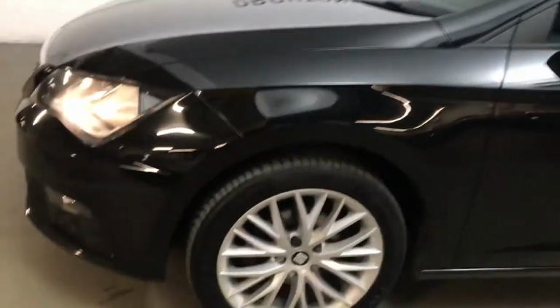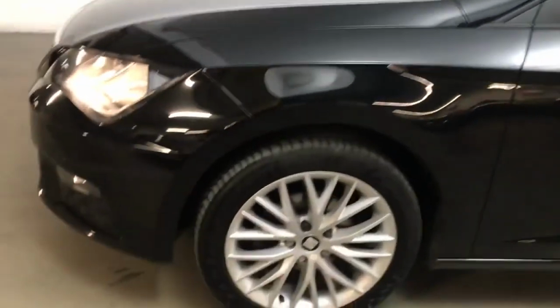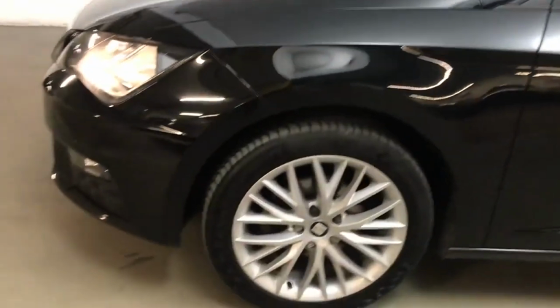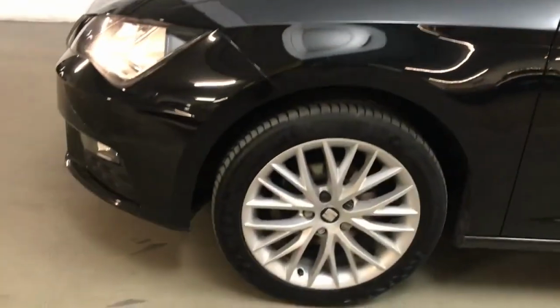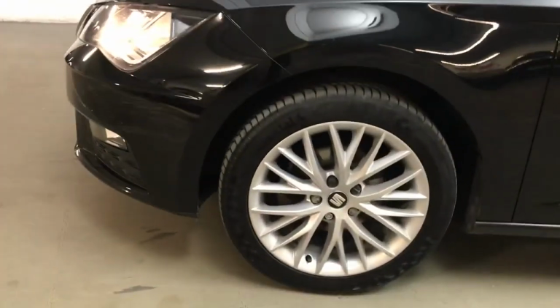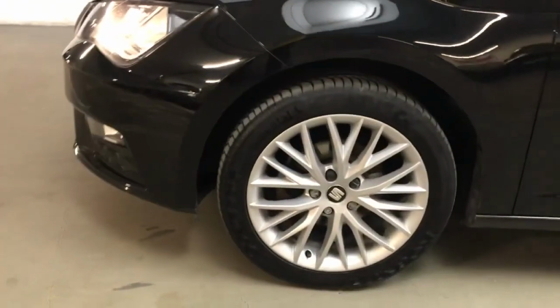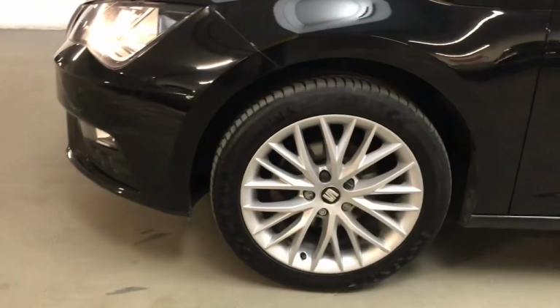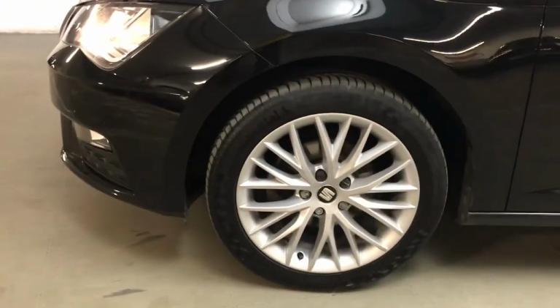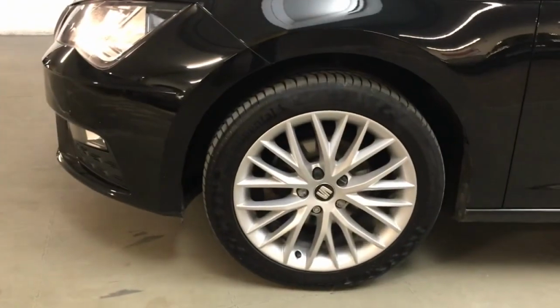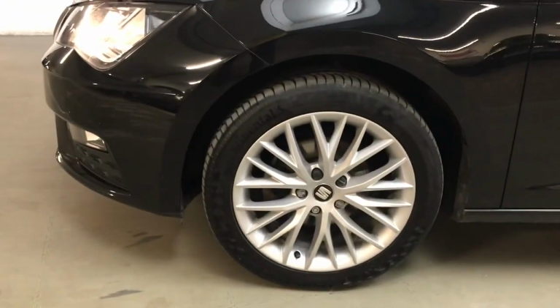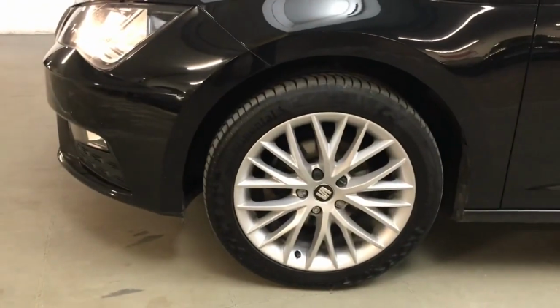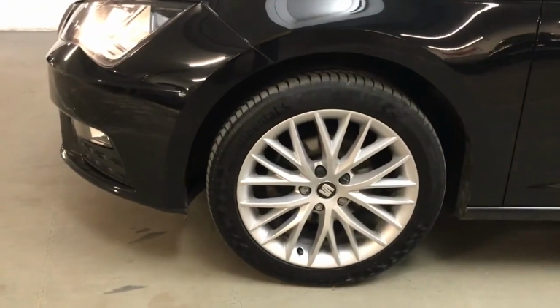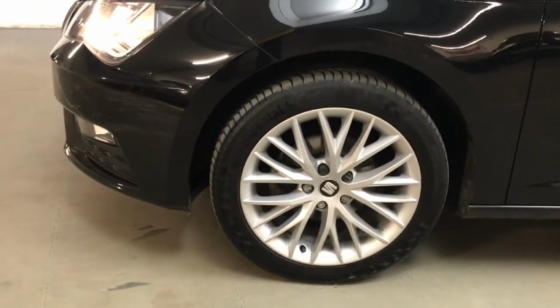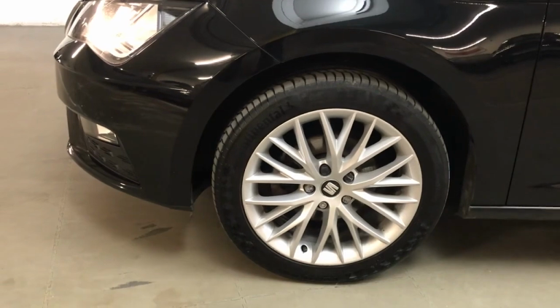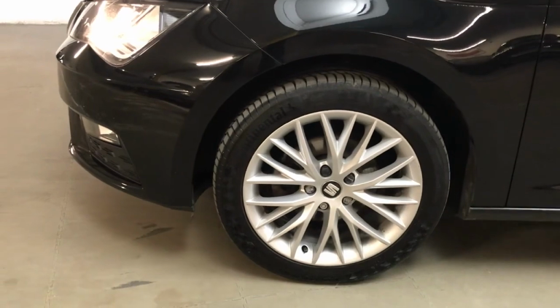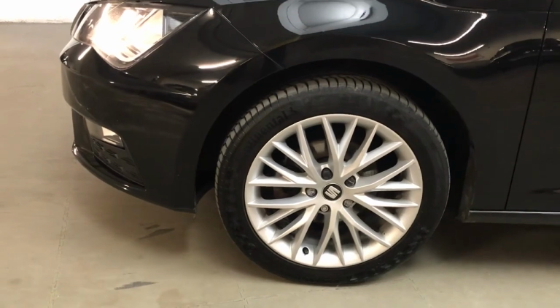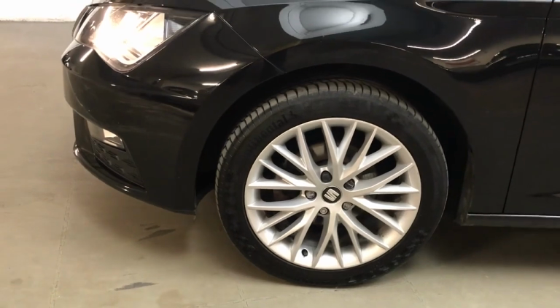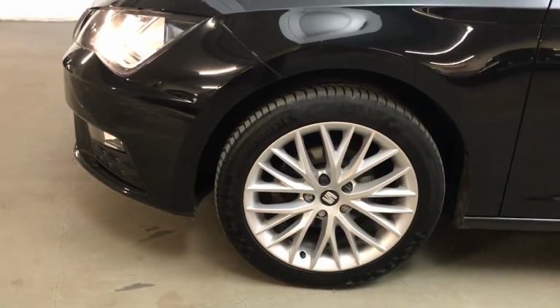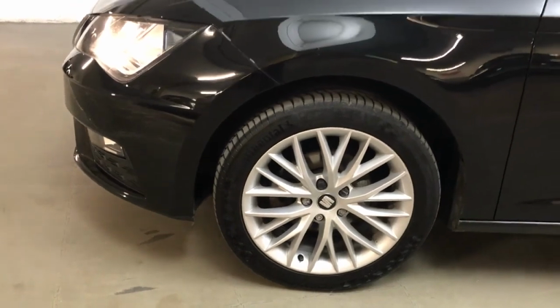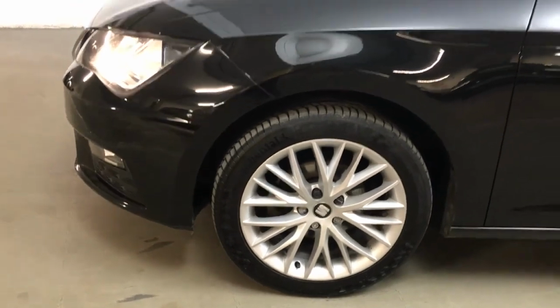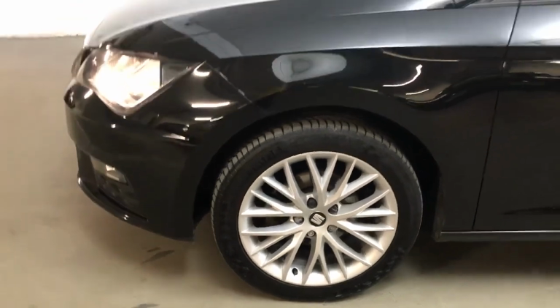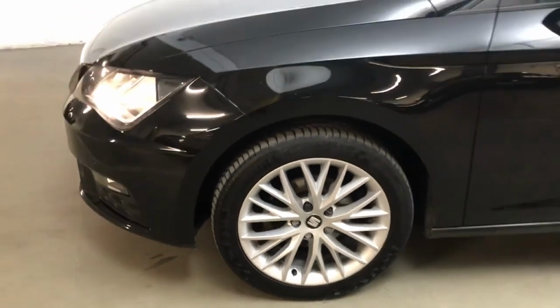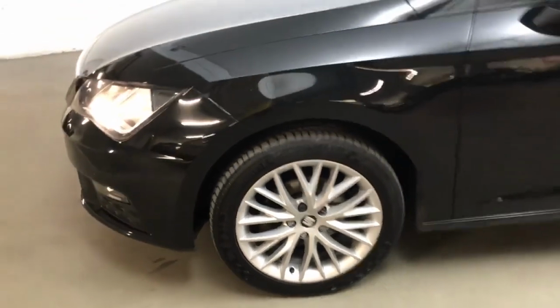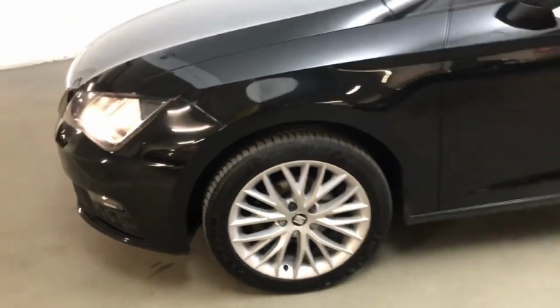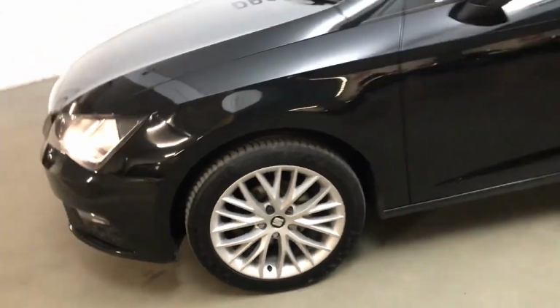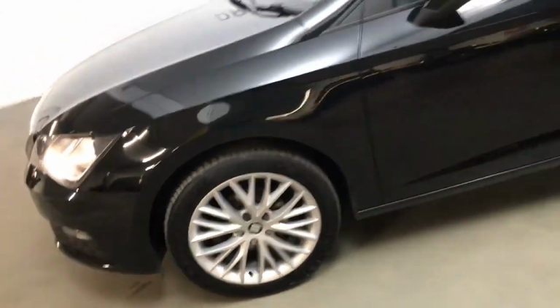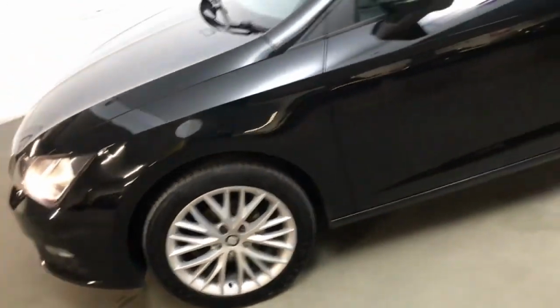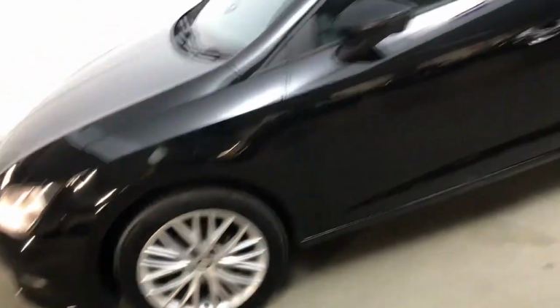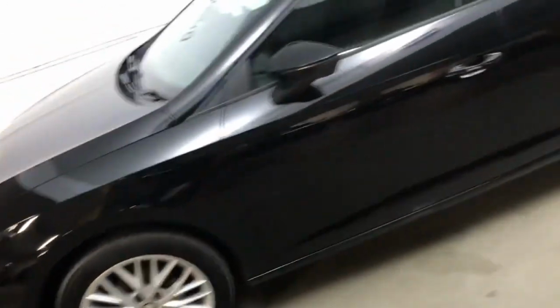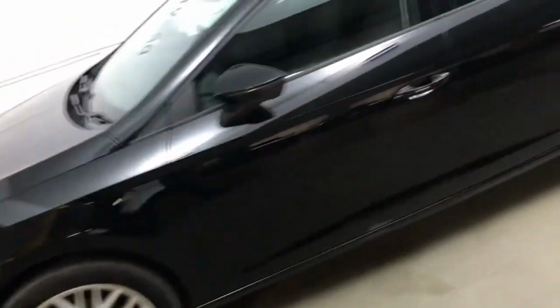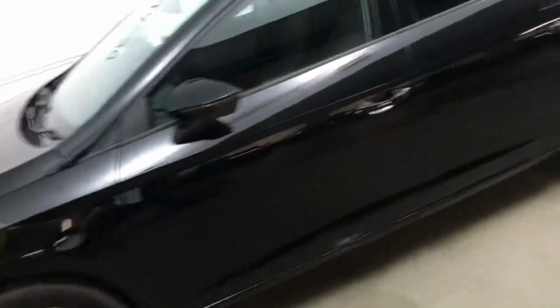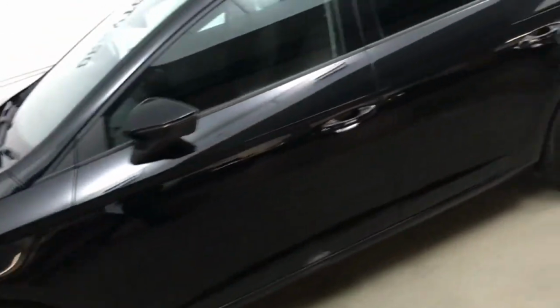All the wheels and tyres are in very good condition — these are 17 inch dynamic alloys.